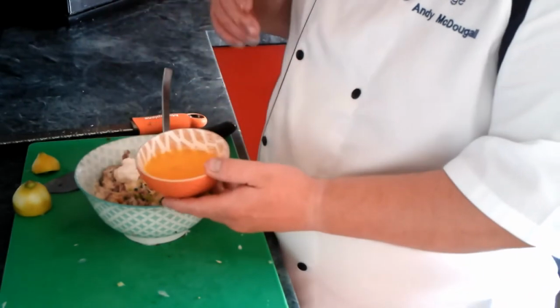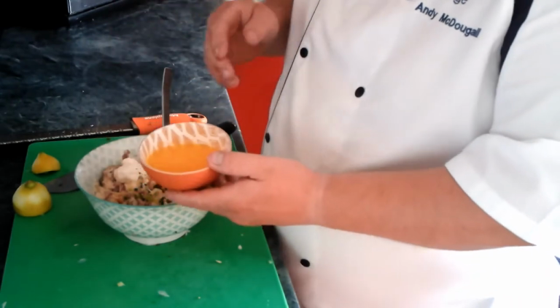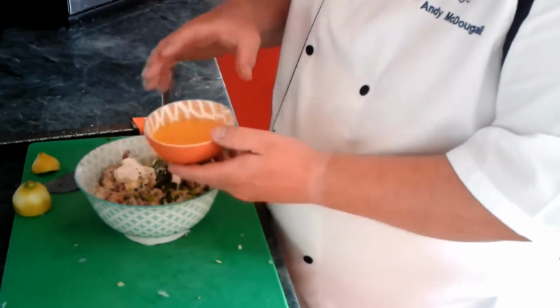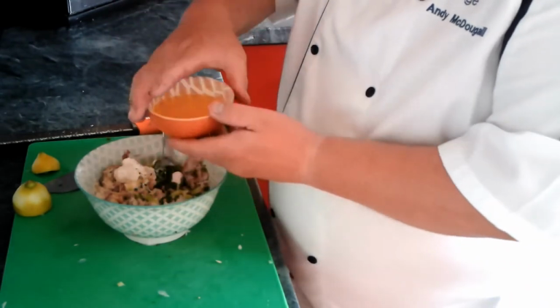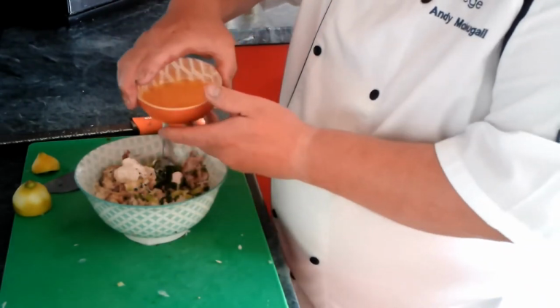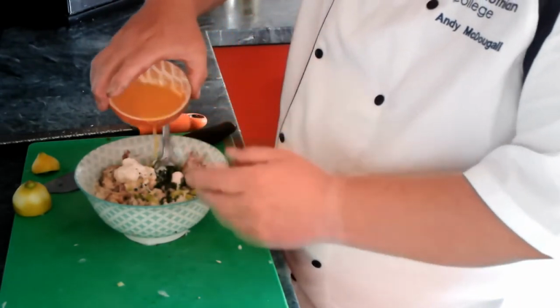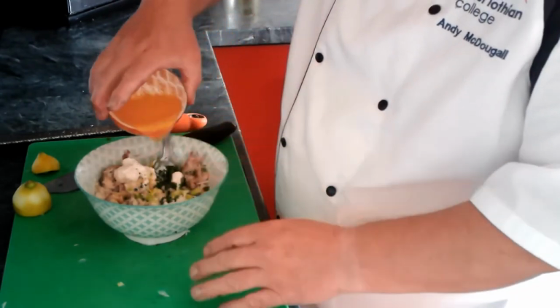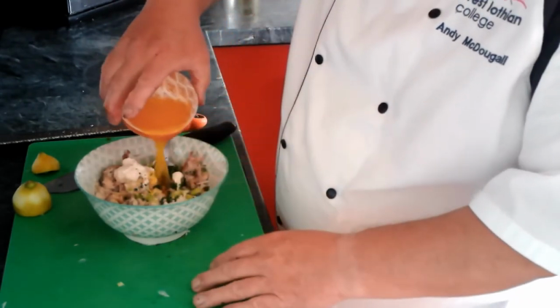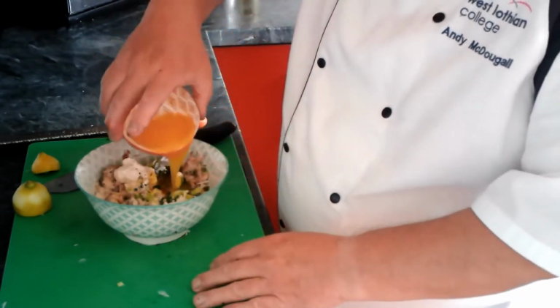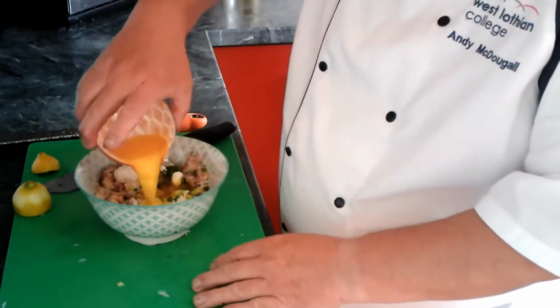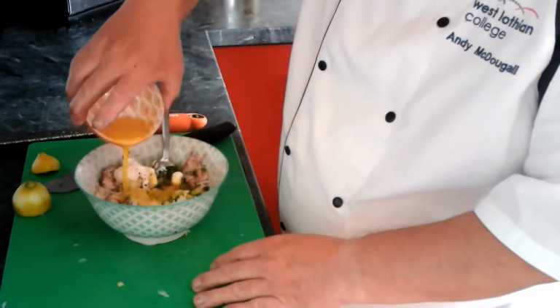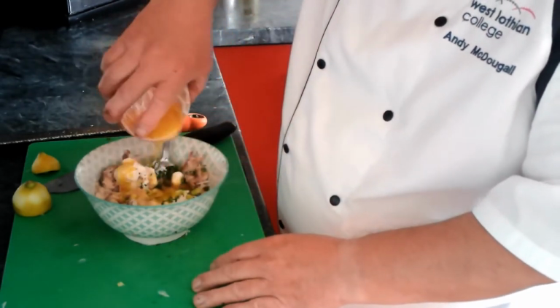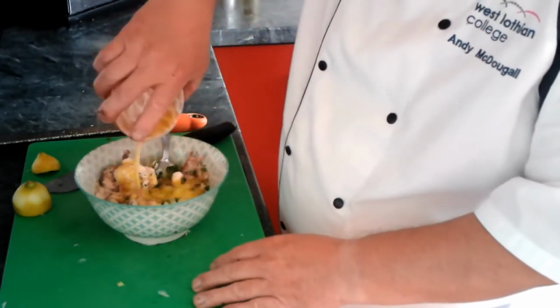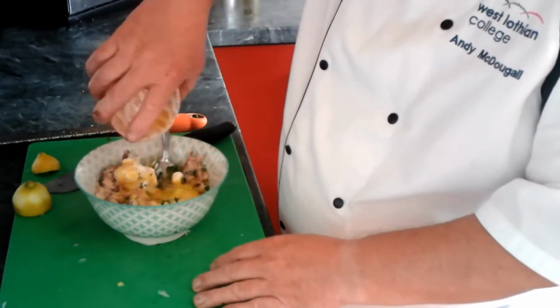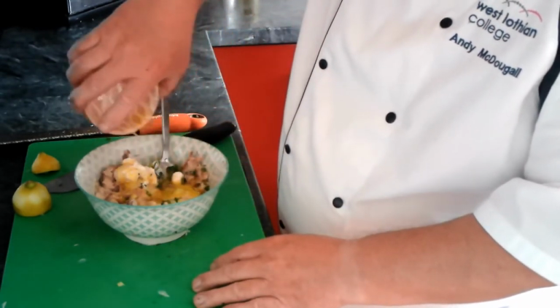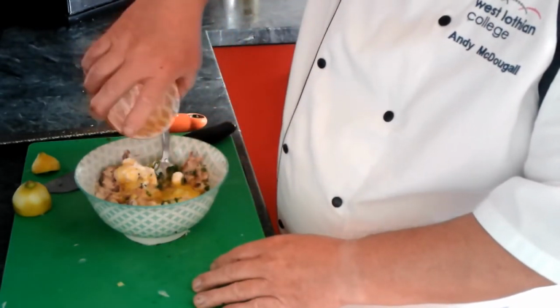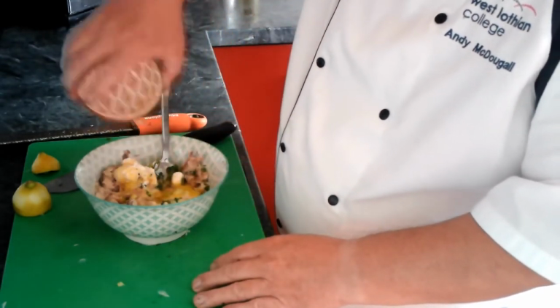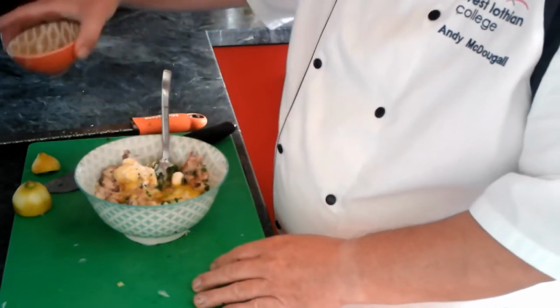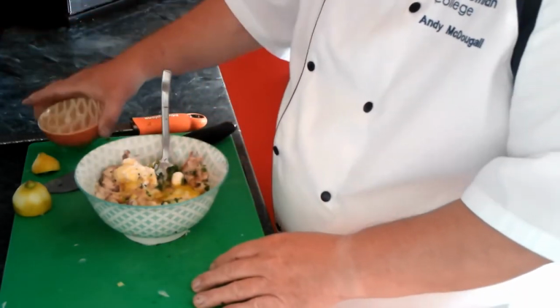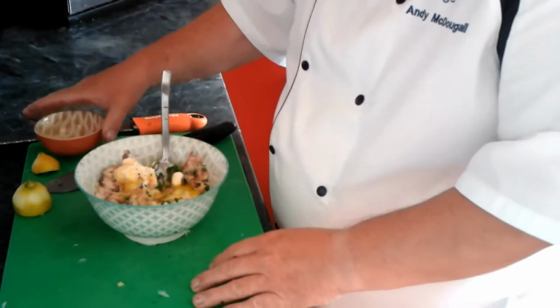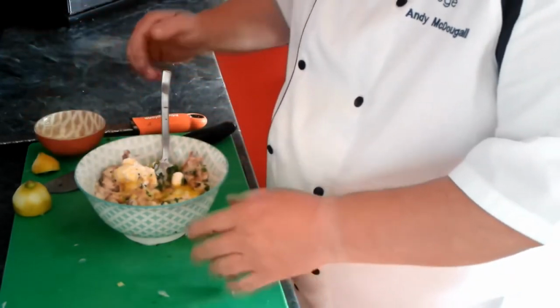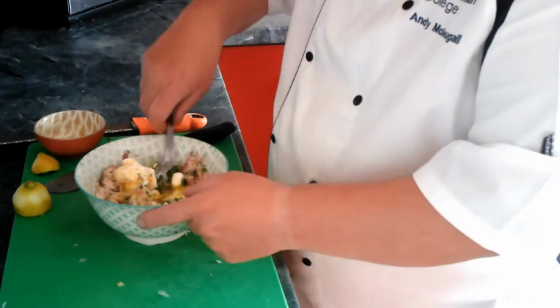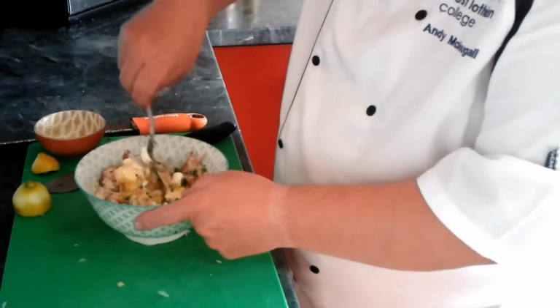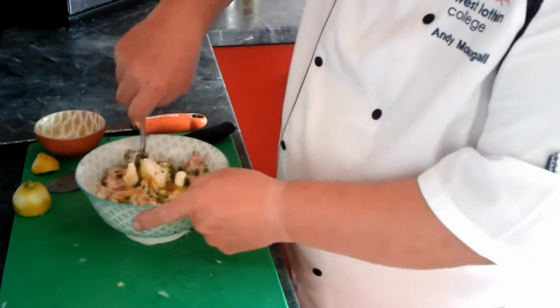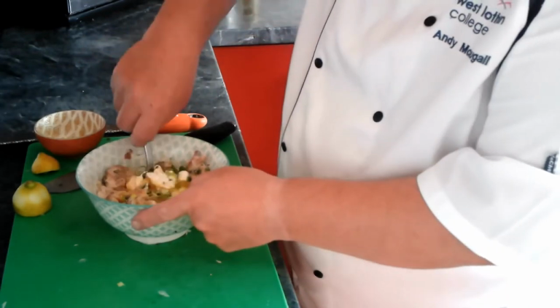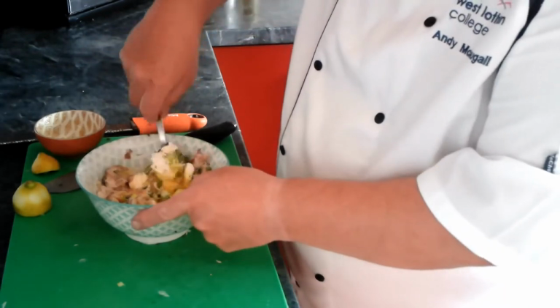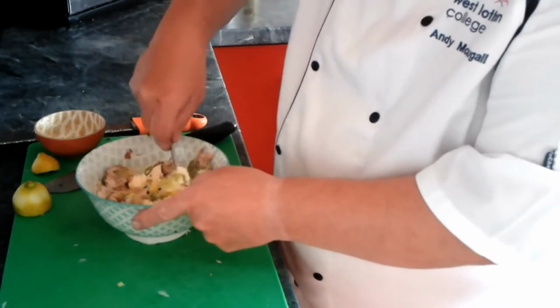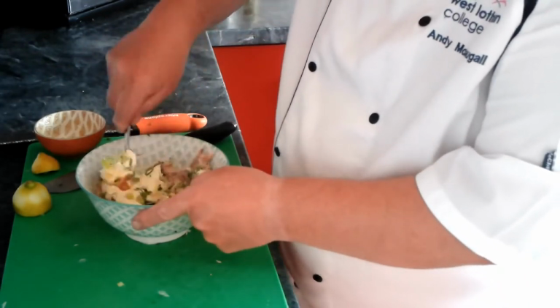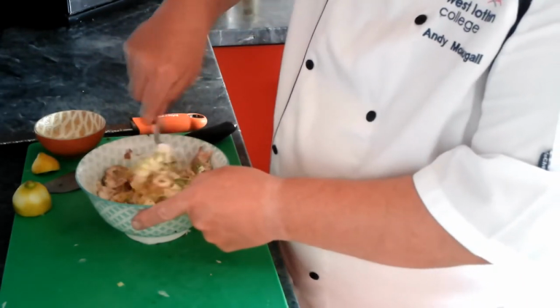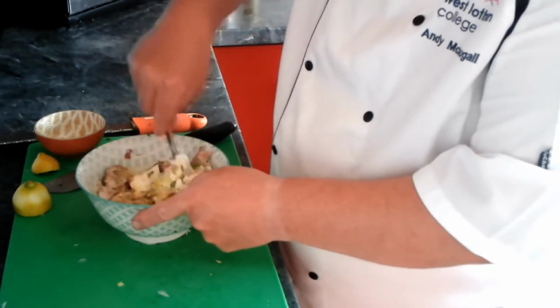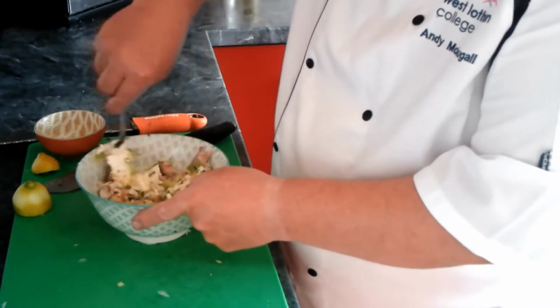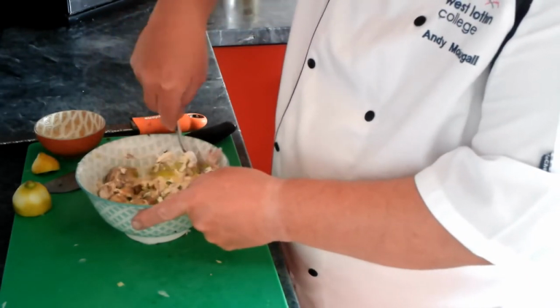This is what helps bind it together and make it into a pâté. Let me just mix all that together.